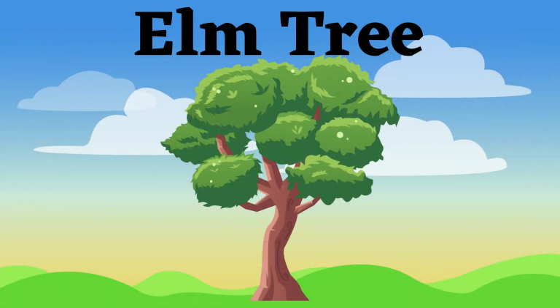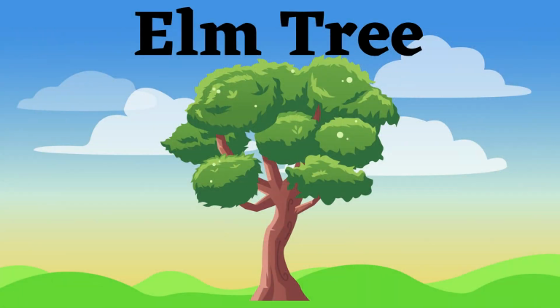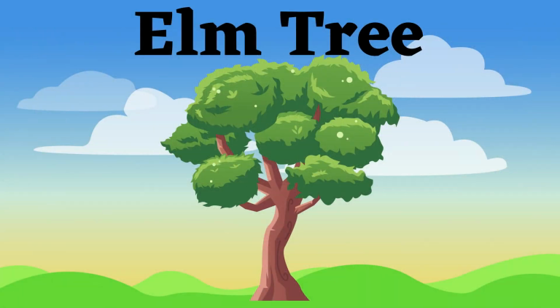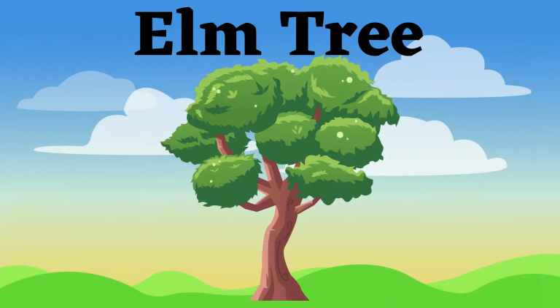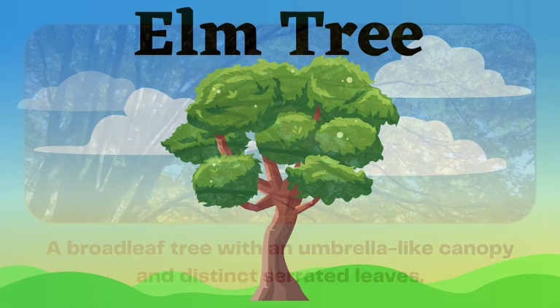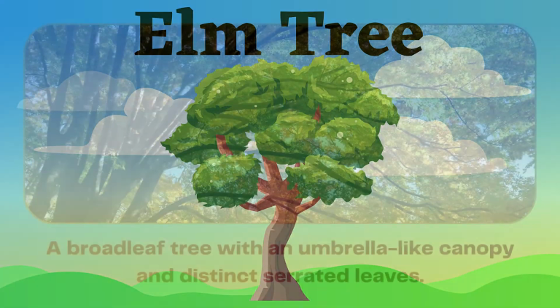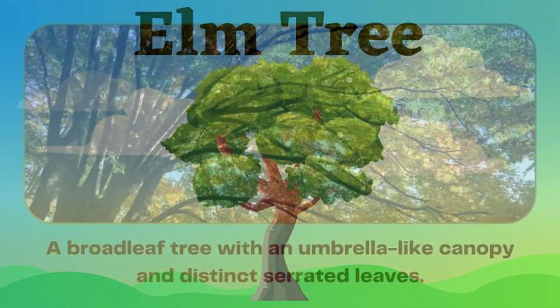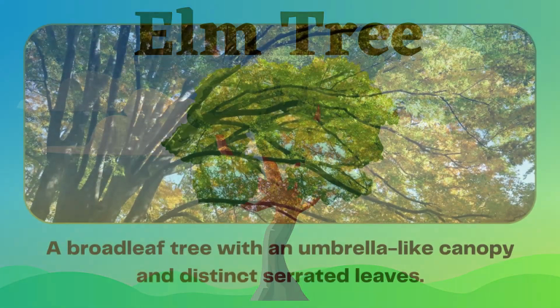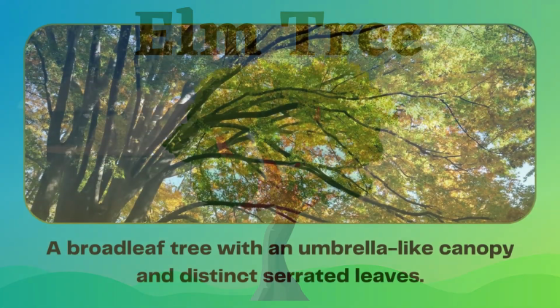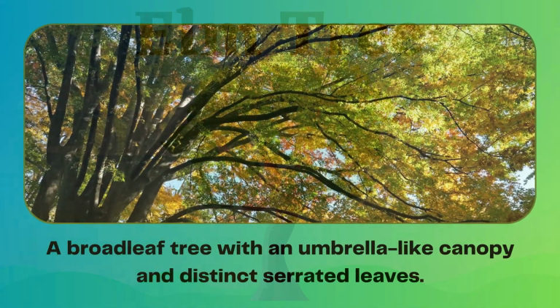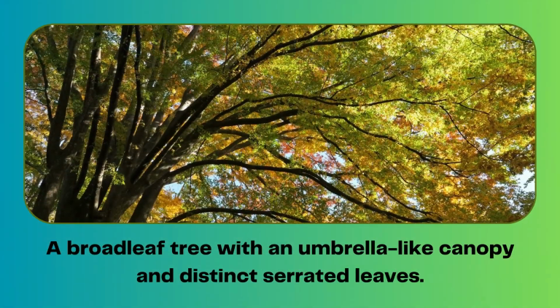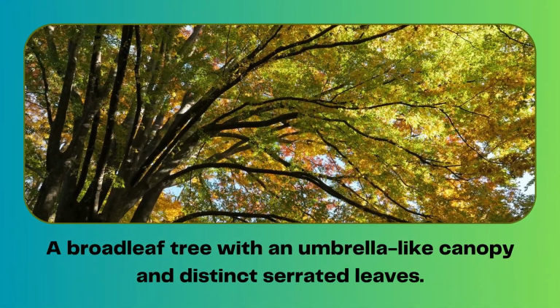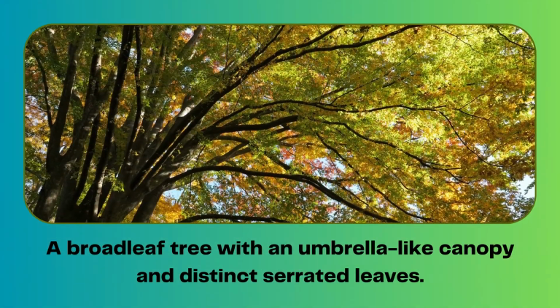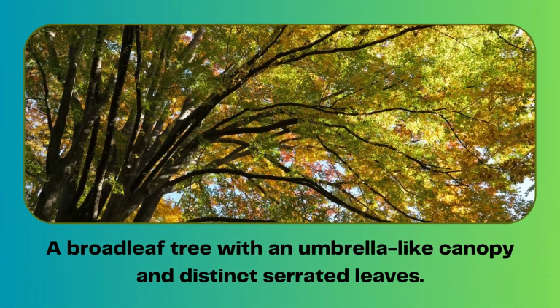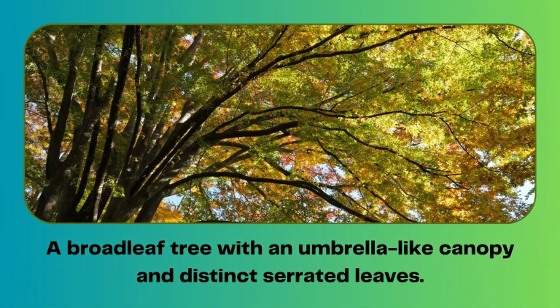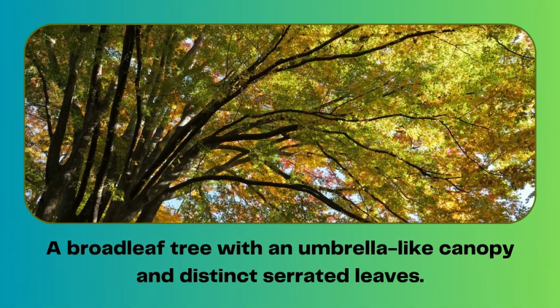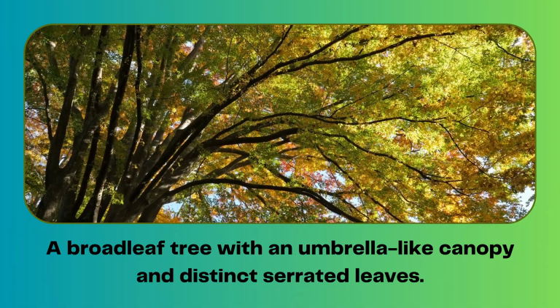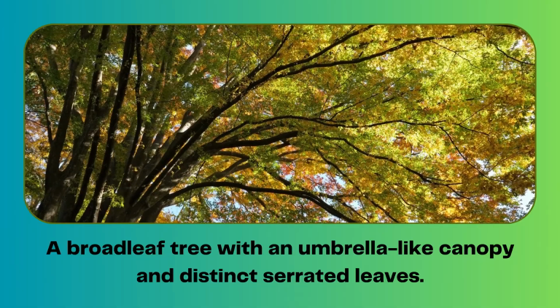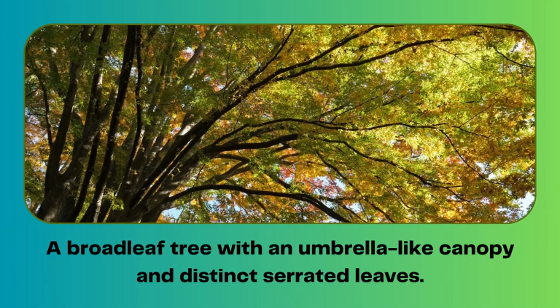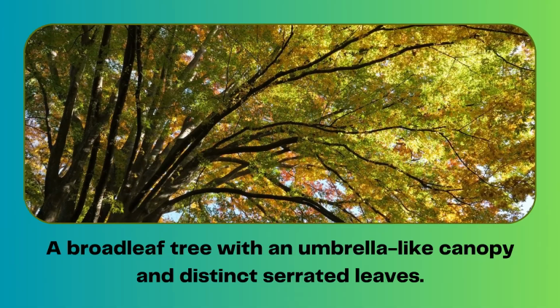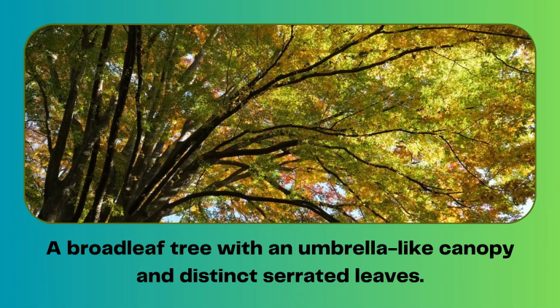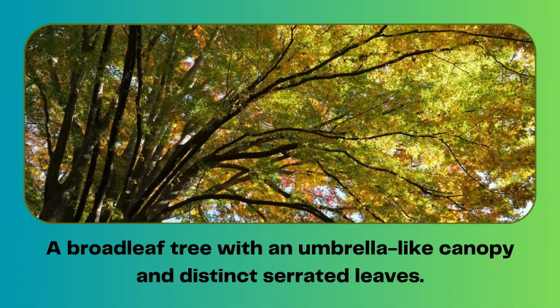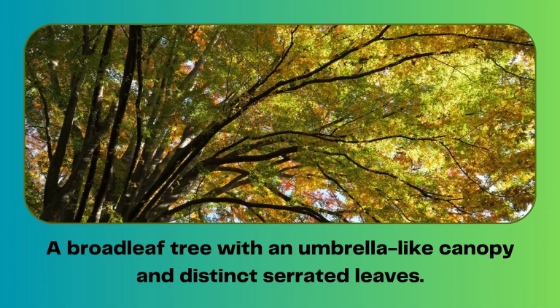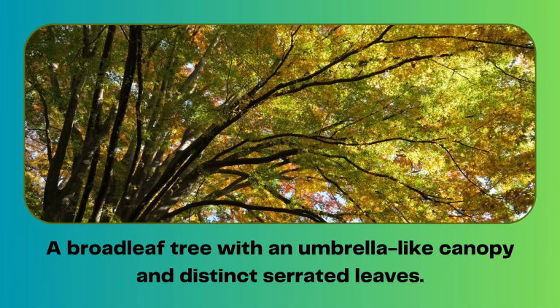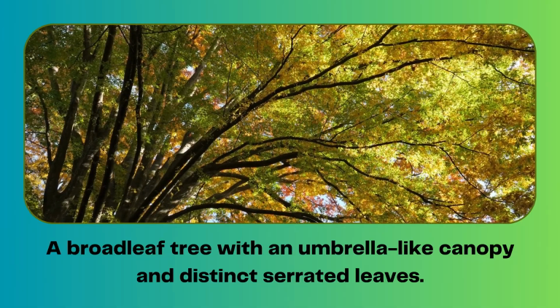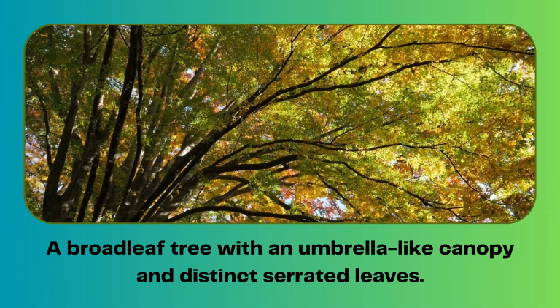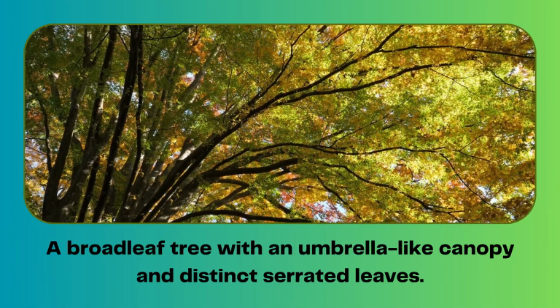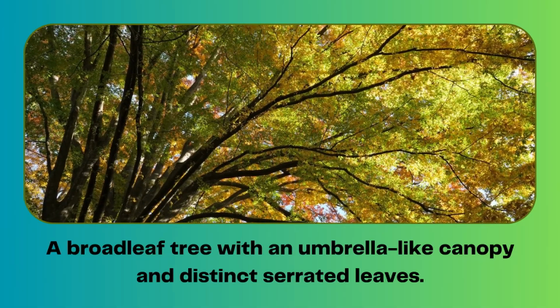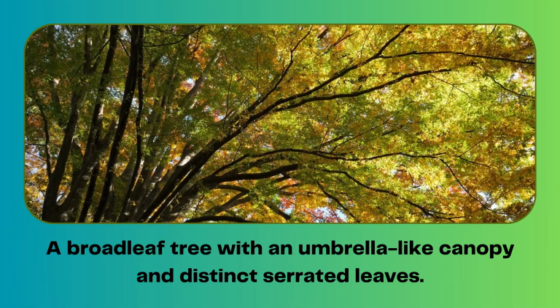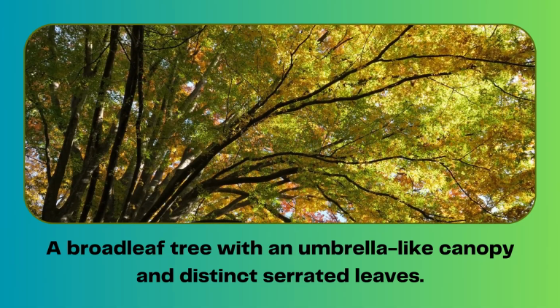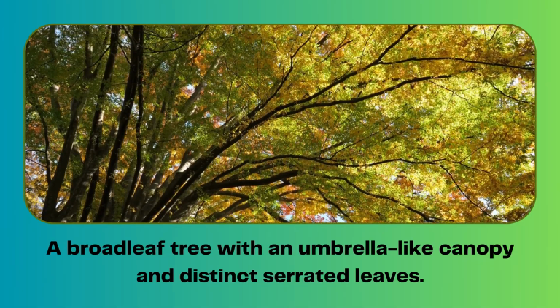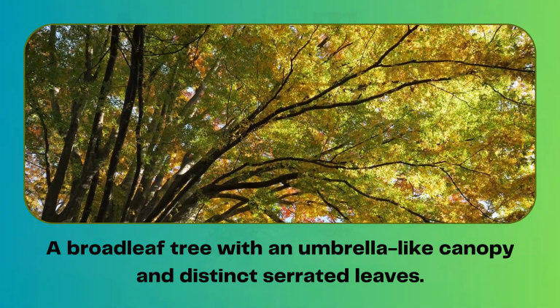Elm tree. A broad leaf tree with an umbrella-like canopy and distinct serrated leaves.